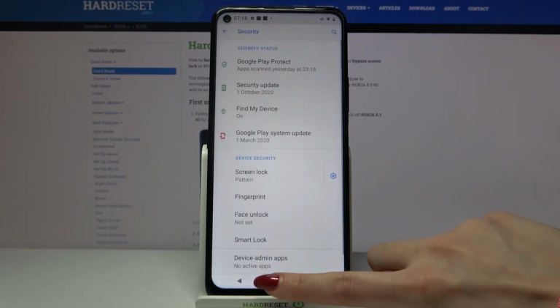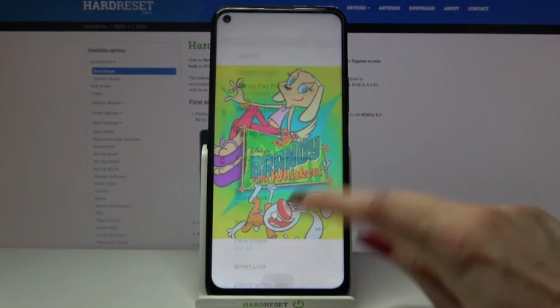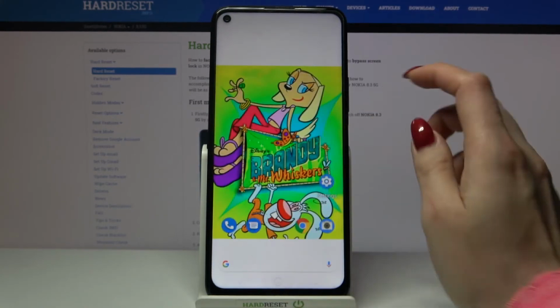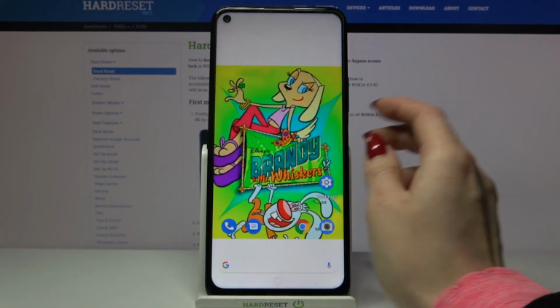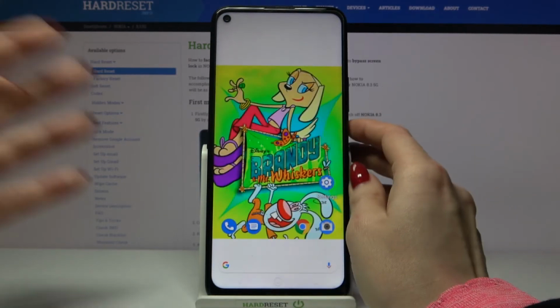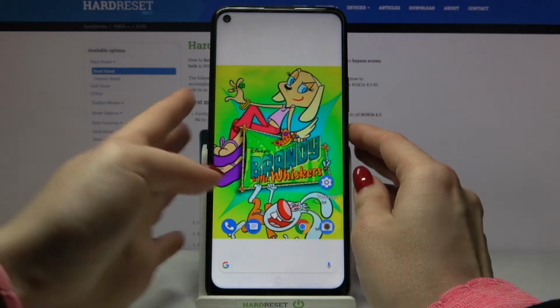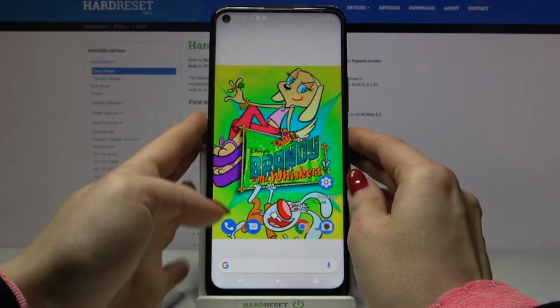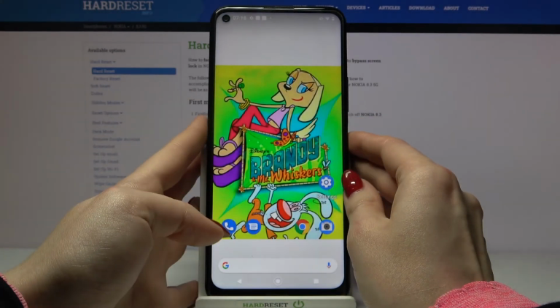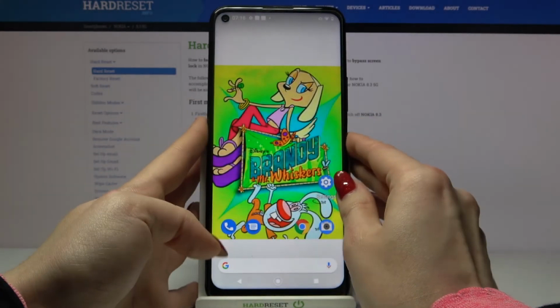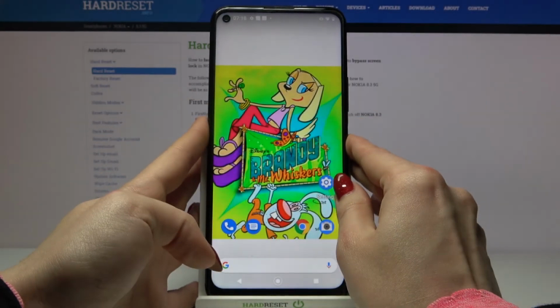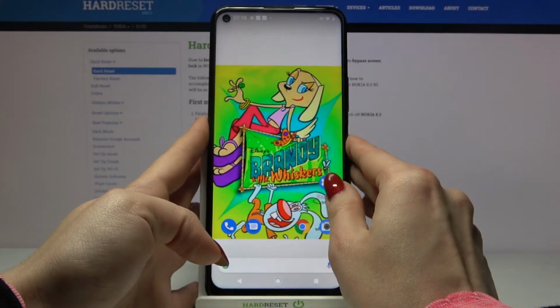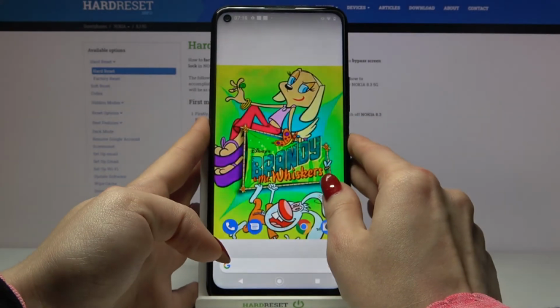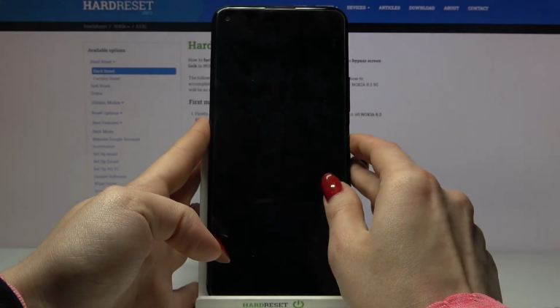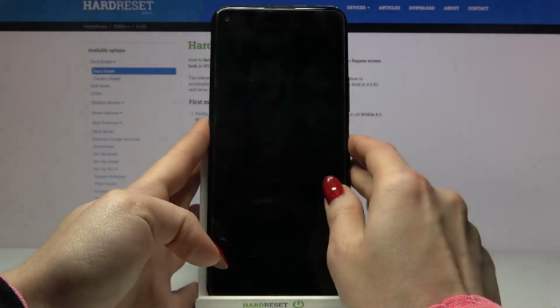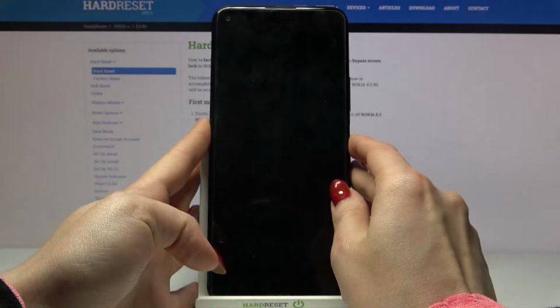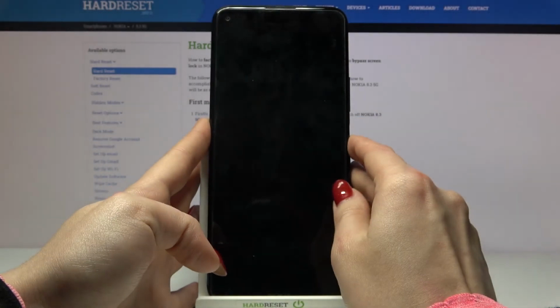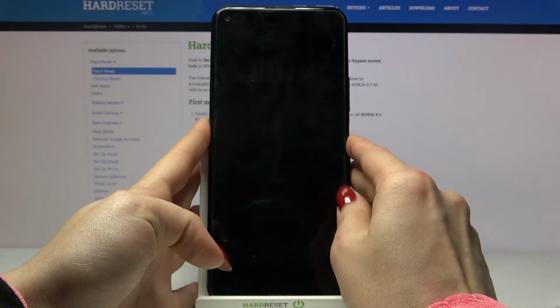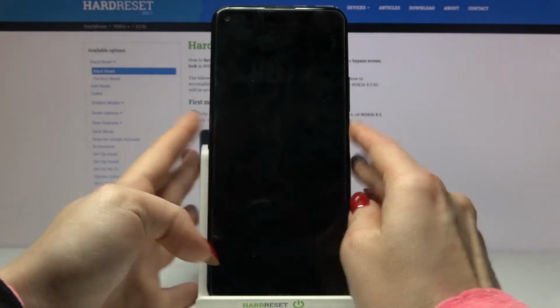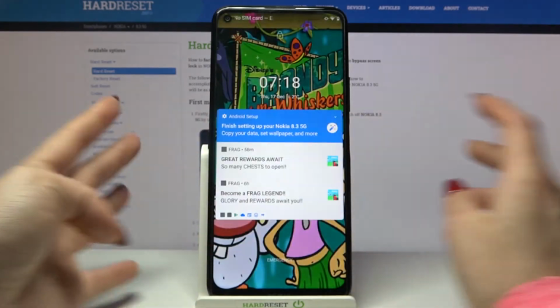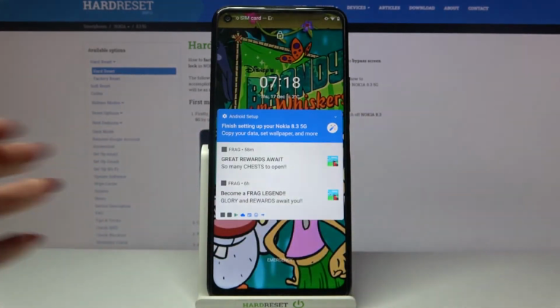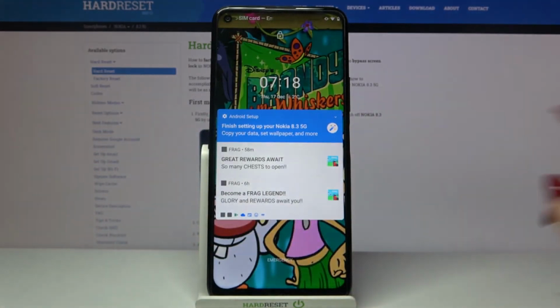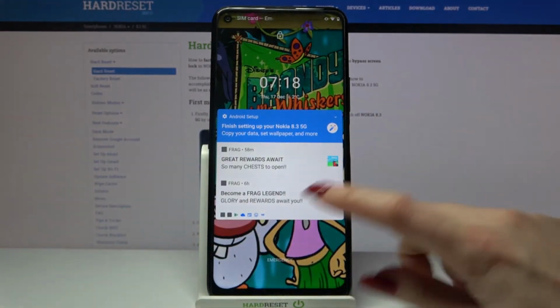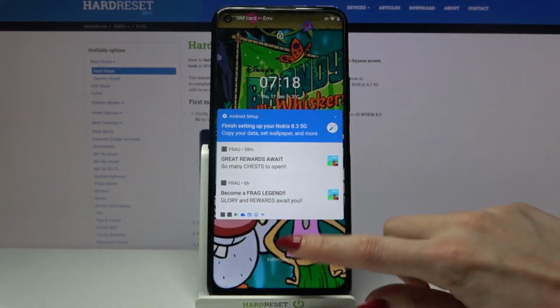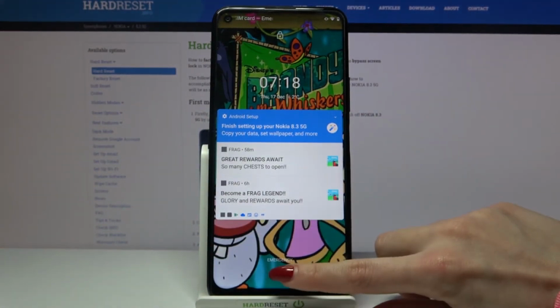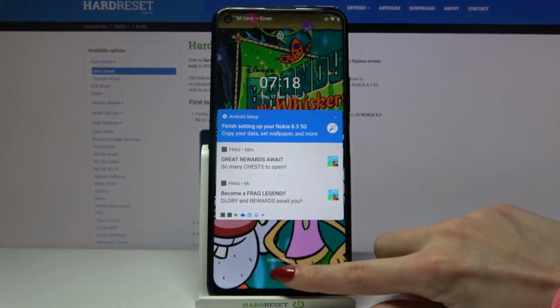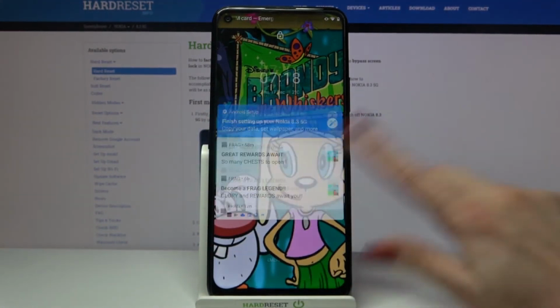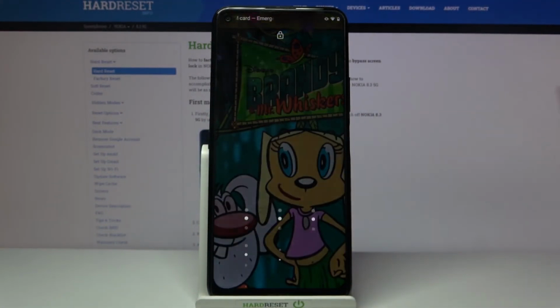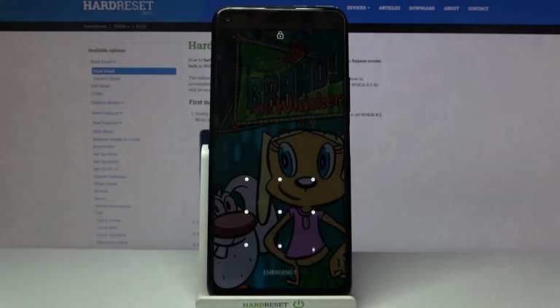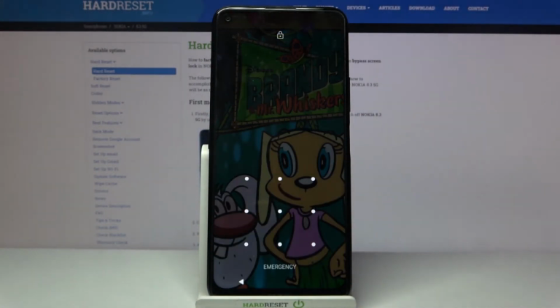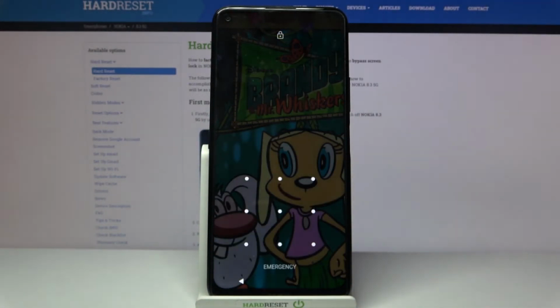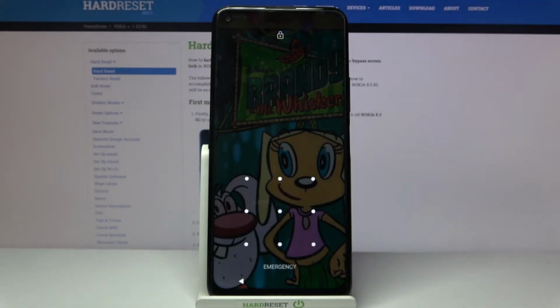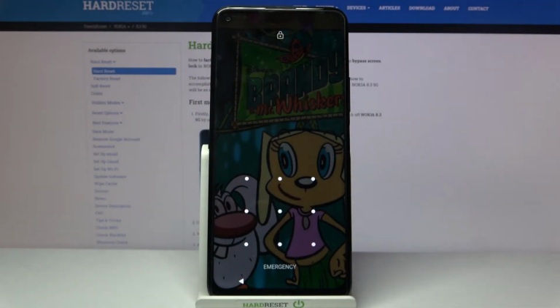Now when I turn off my screen and turn it back on, I can see that pattern is required.